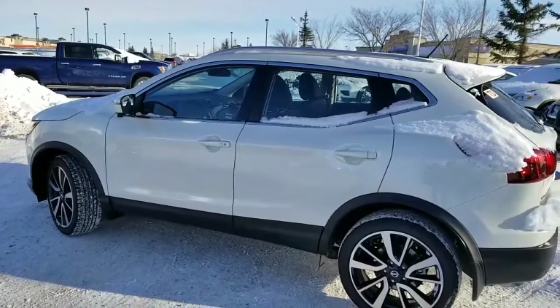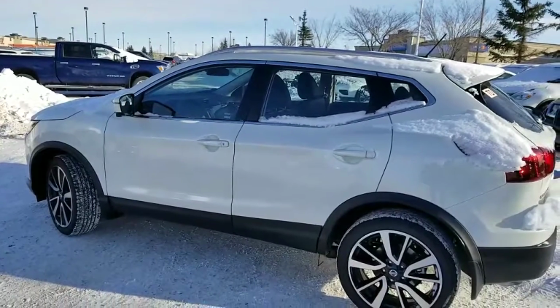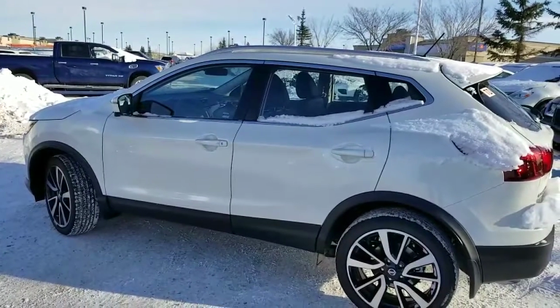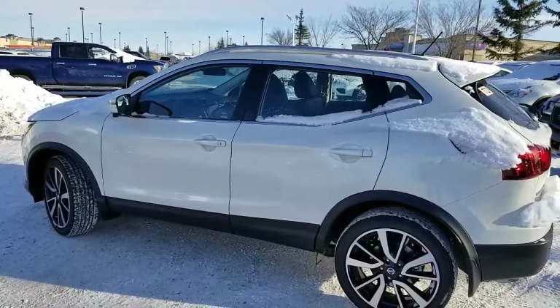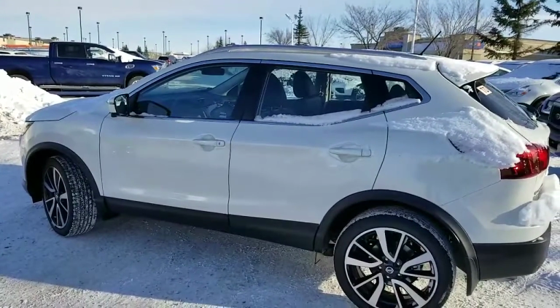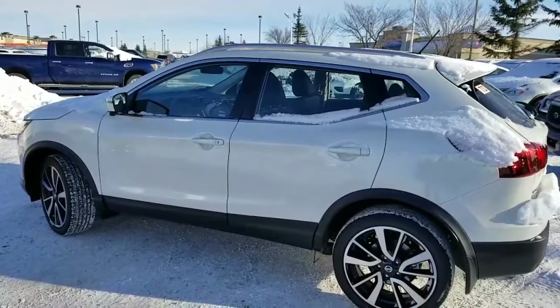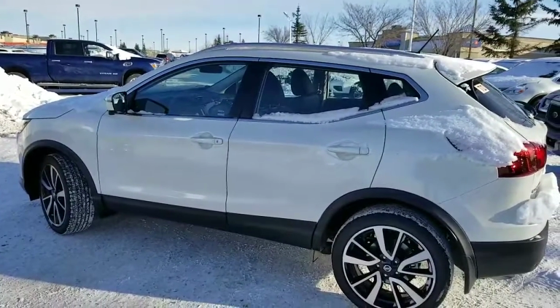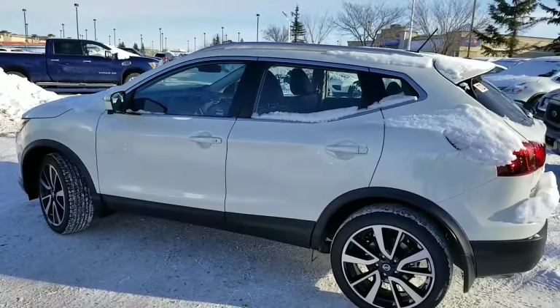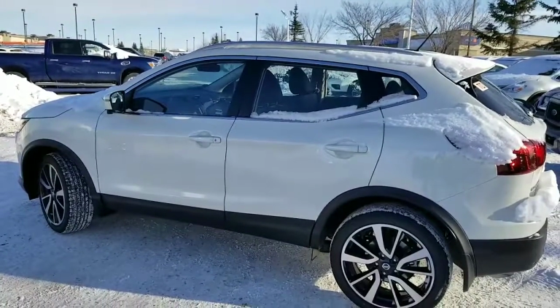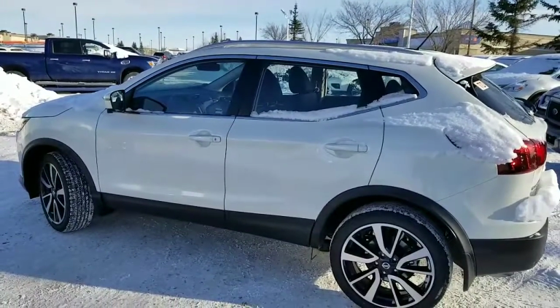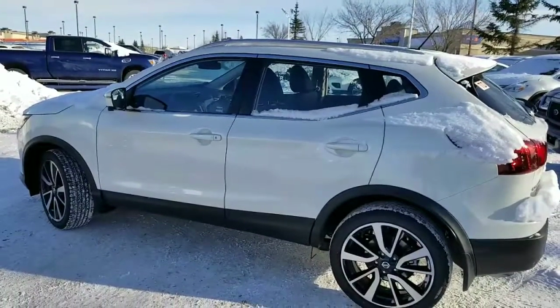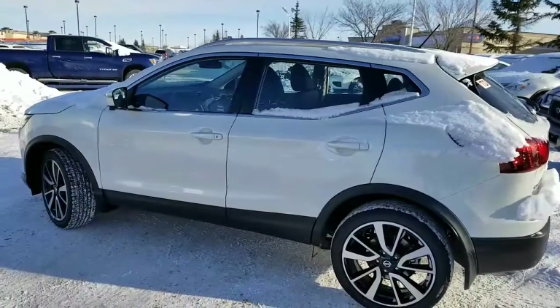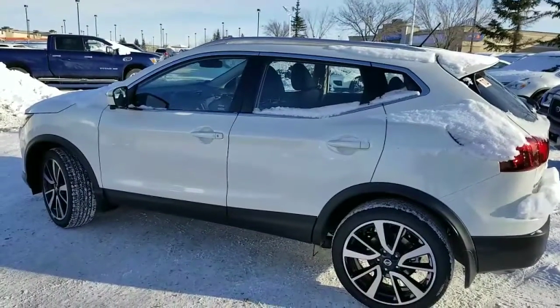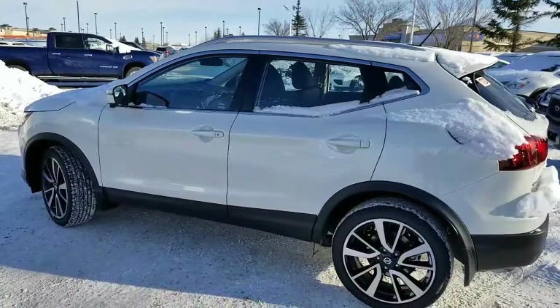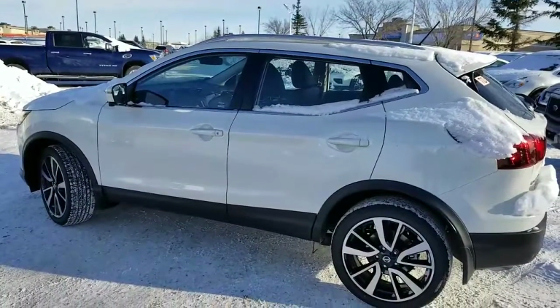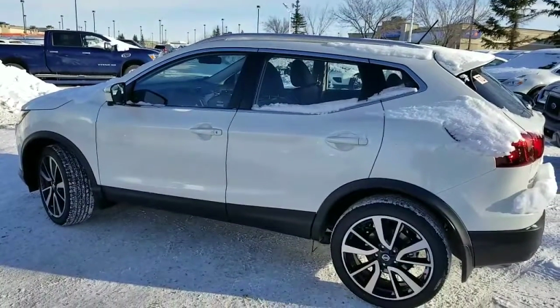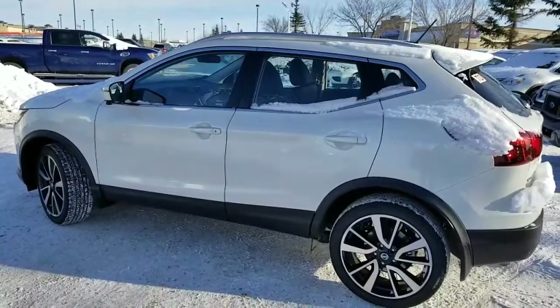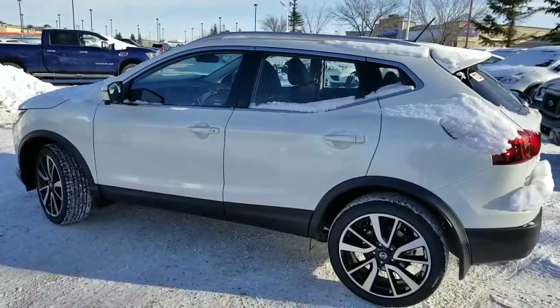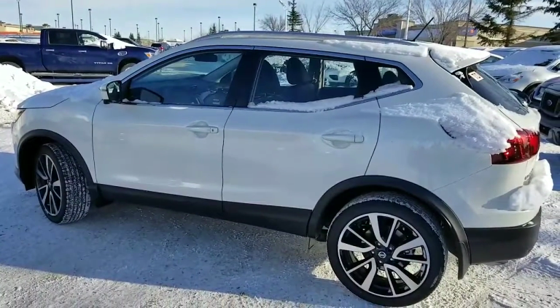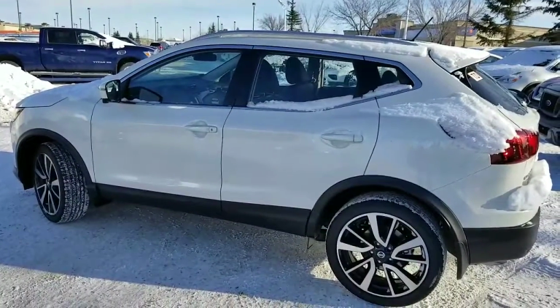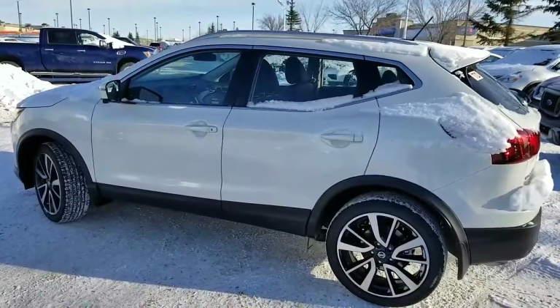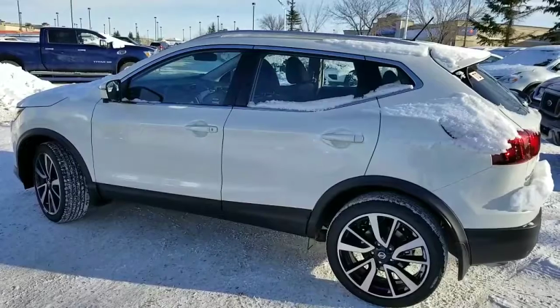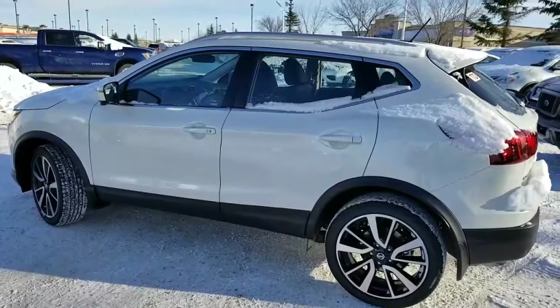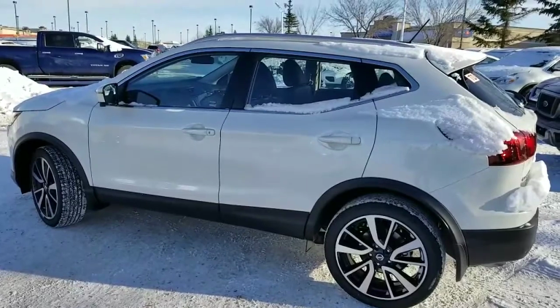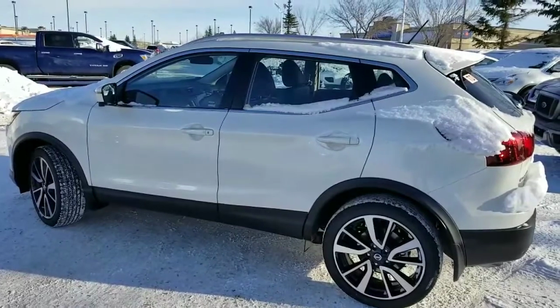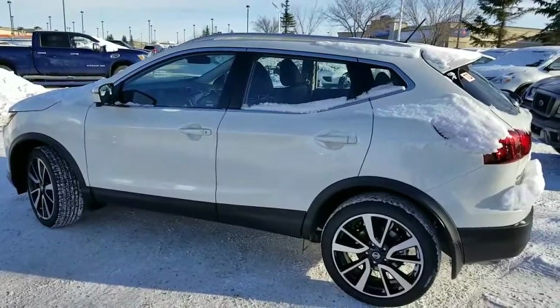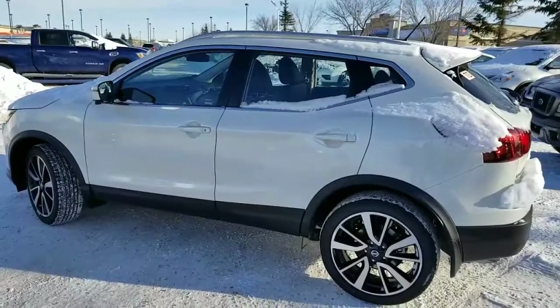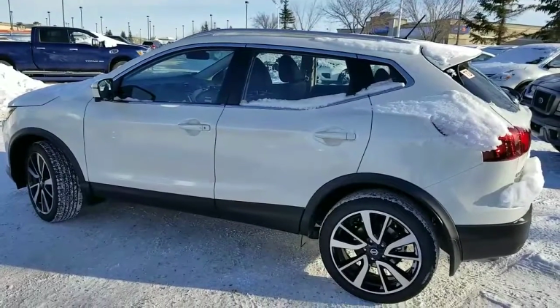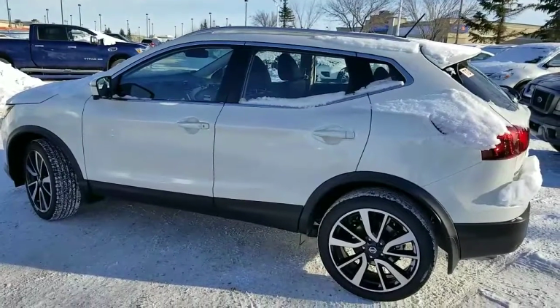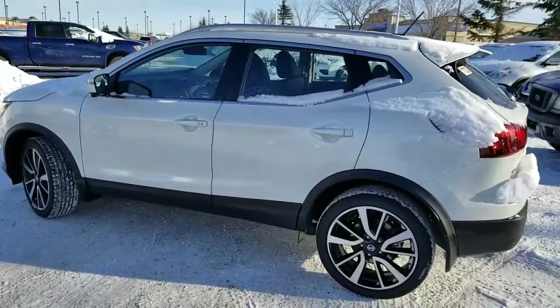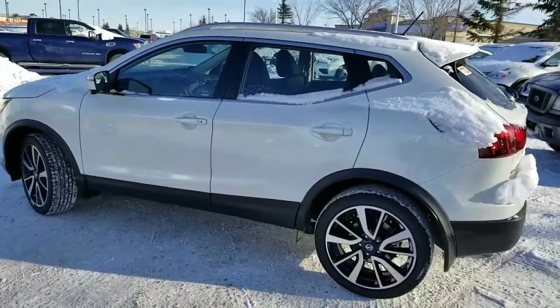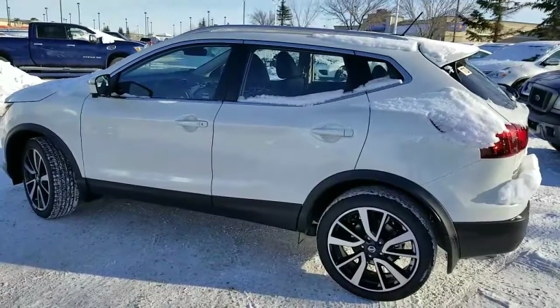Hey Charlie, it's Harpreet from Shiv Nissans and a quick video on this beautiful 2017 Nissan Qashqai SL Platinum.